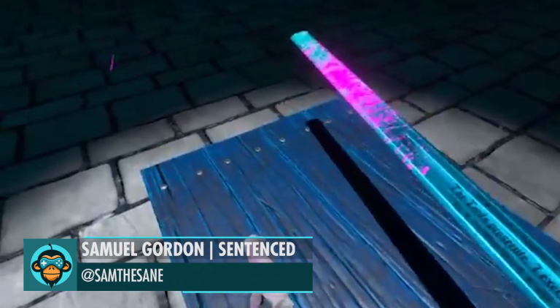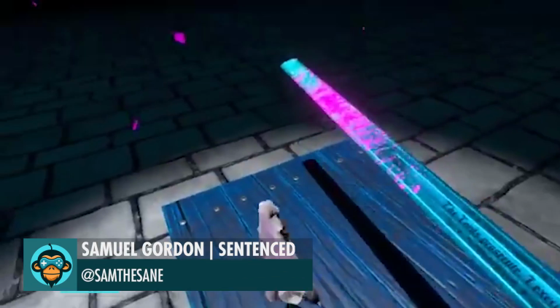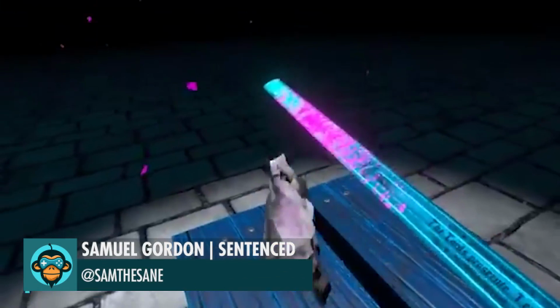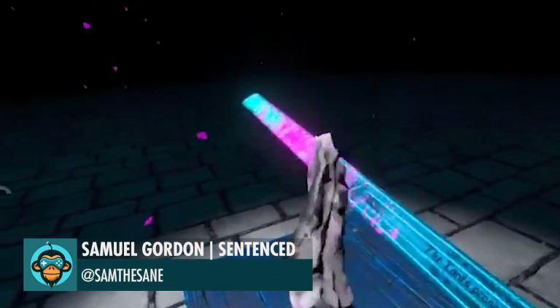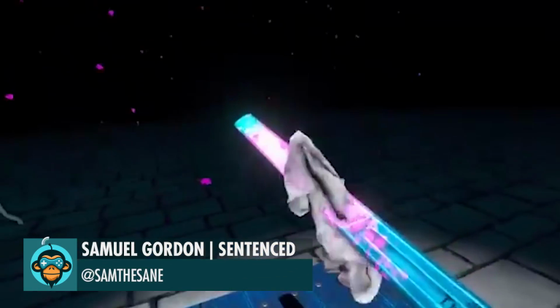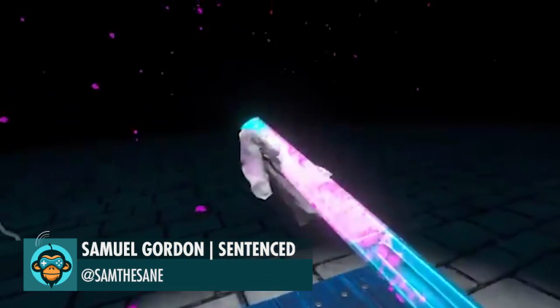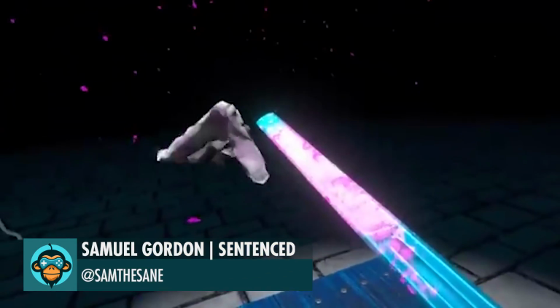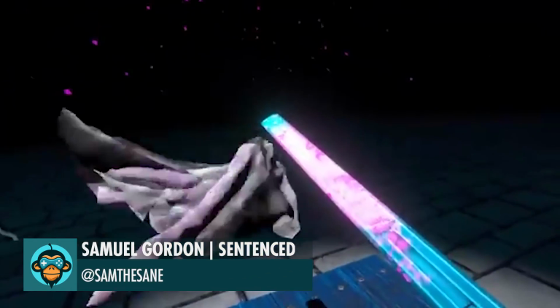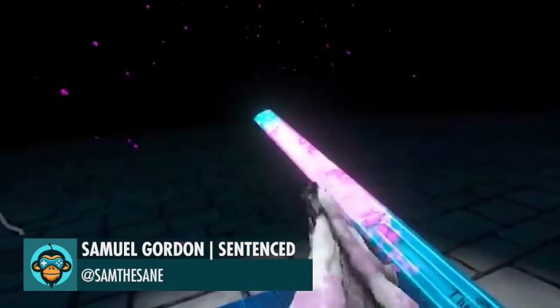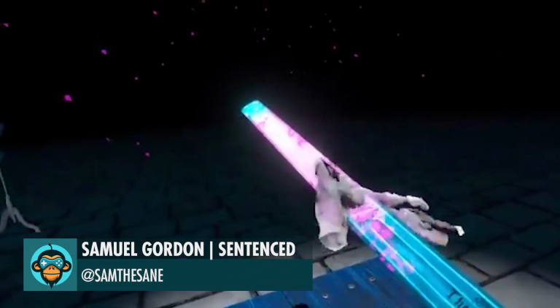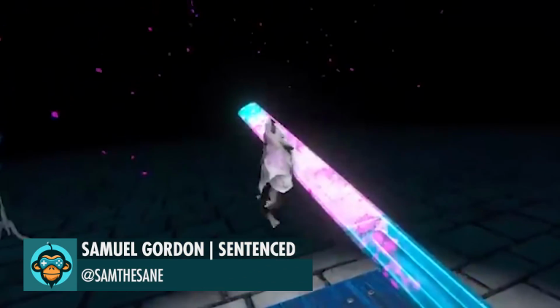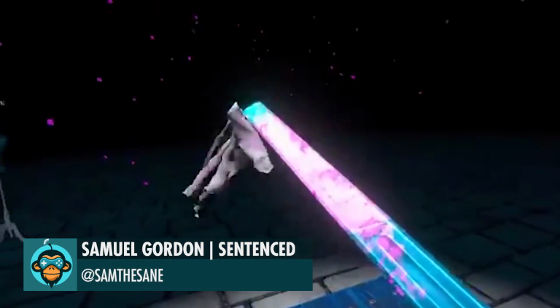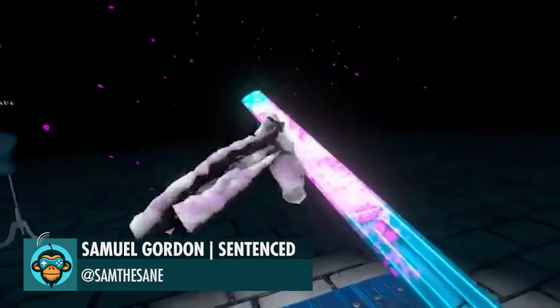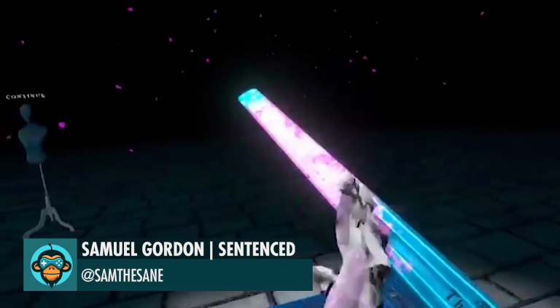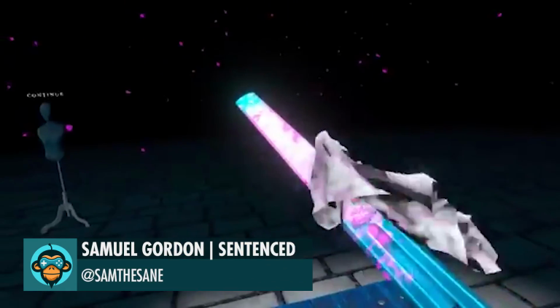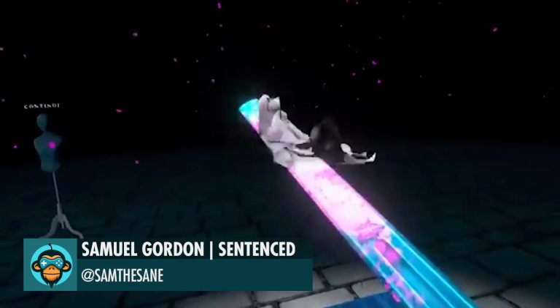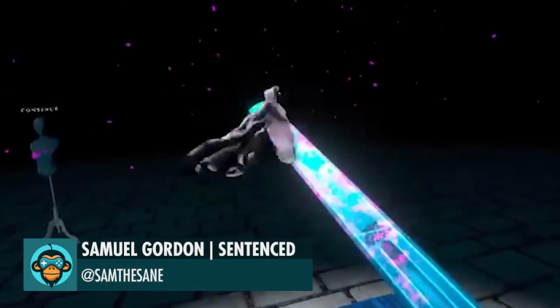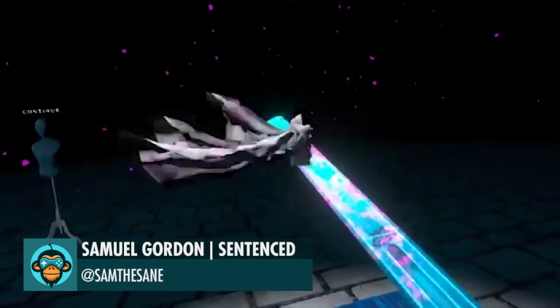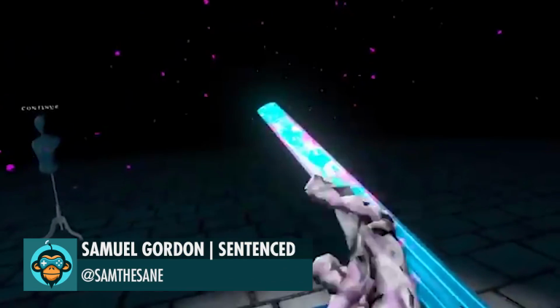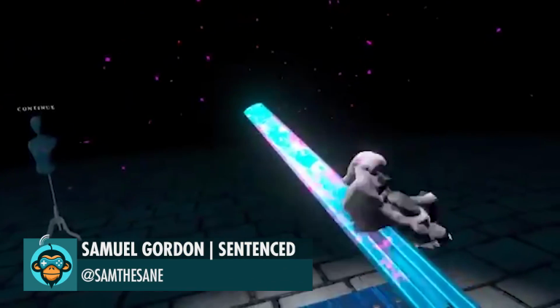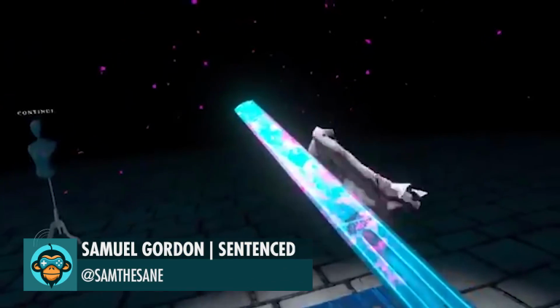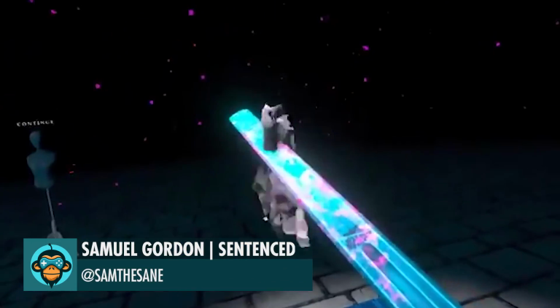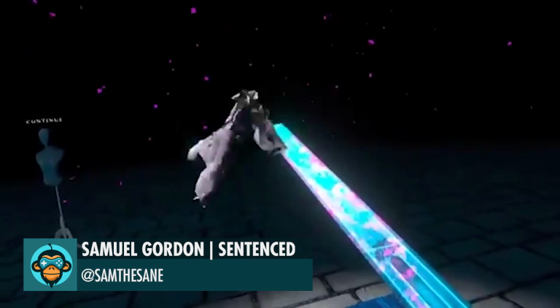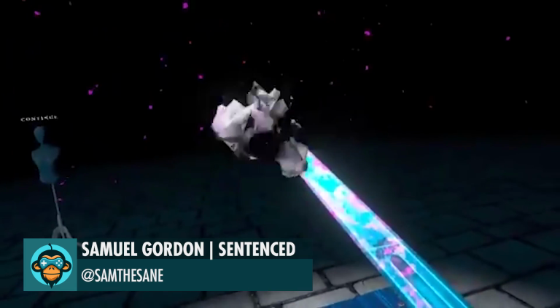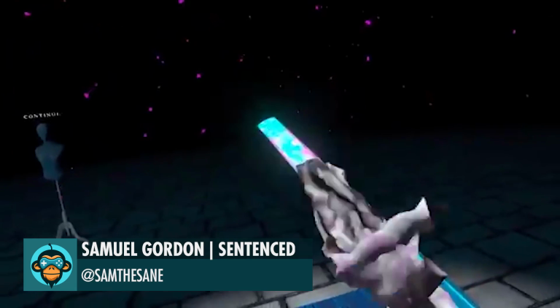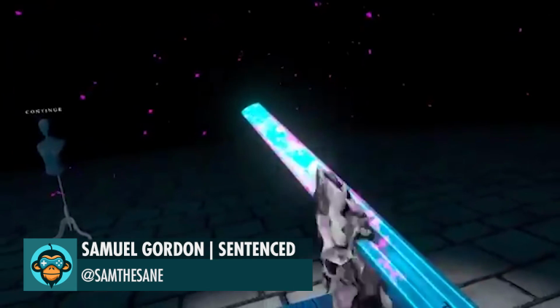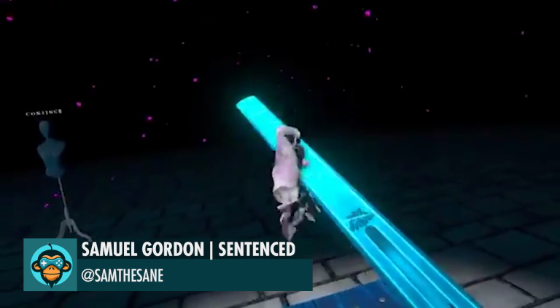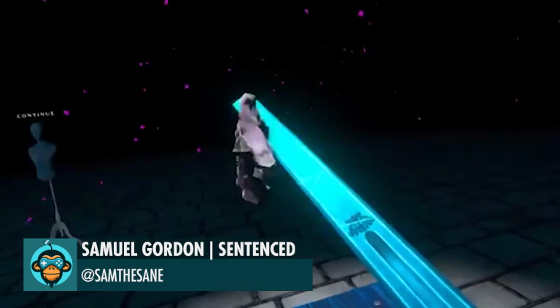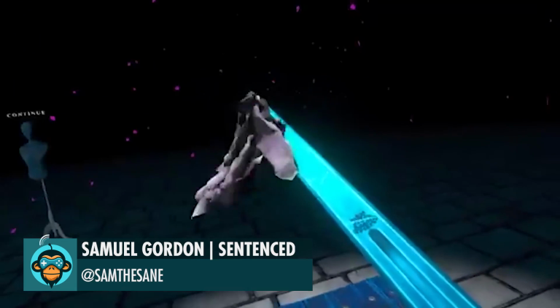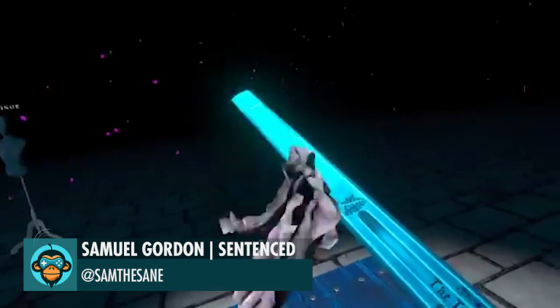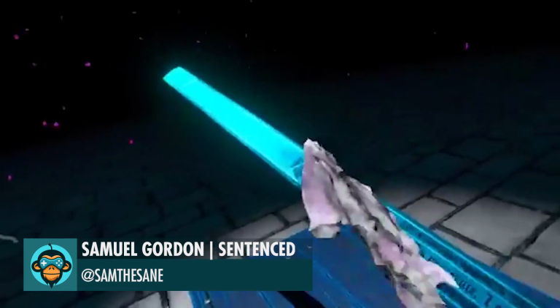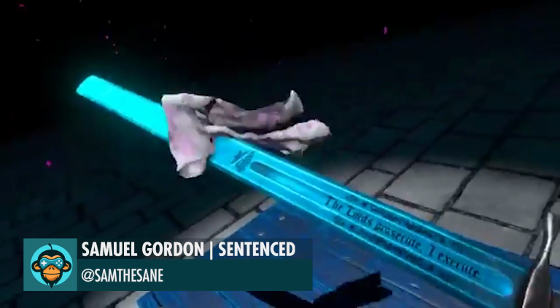Samuel made a little breather scene where you can polish and maintain your sword before you lop someone's head off.